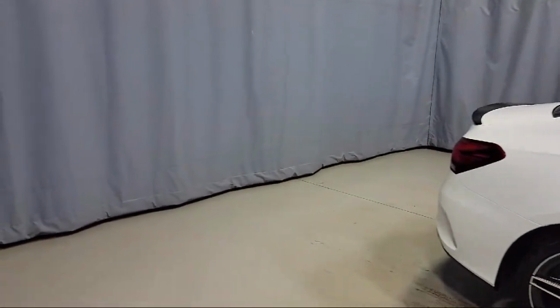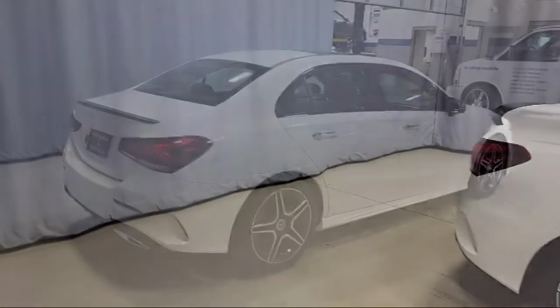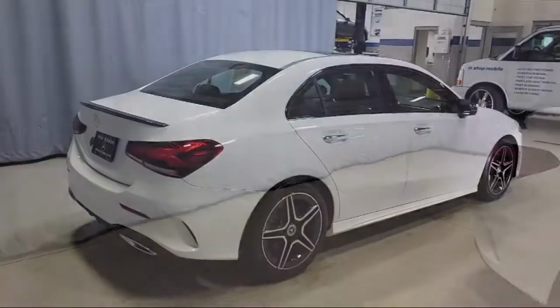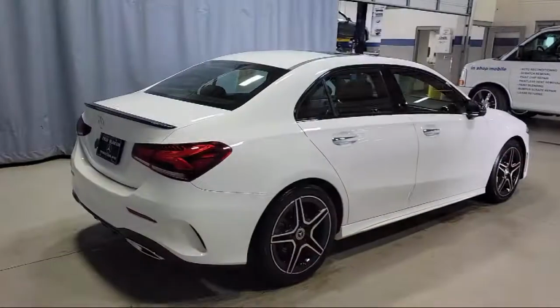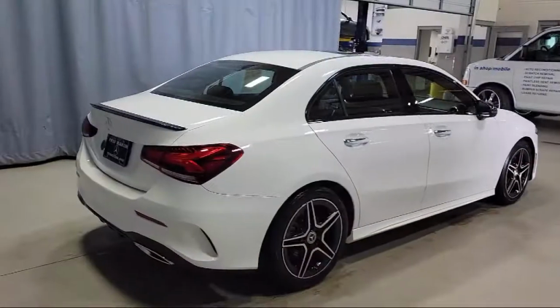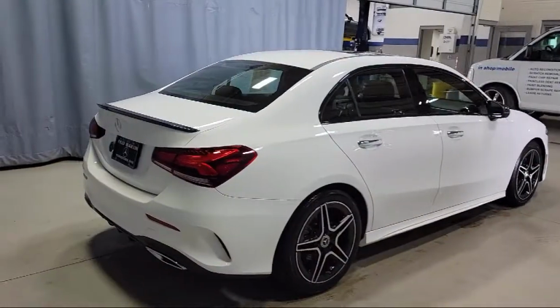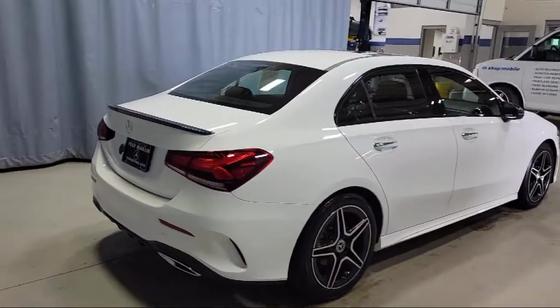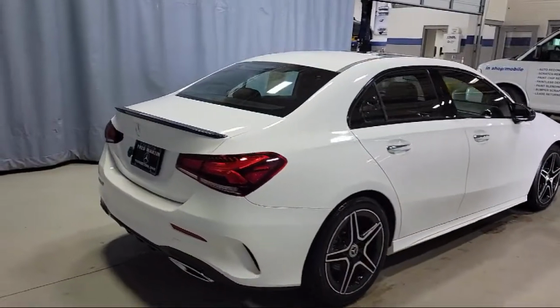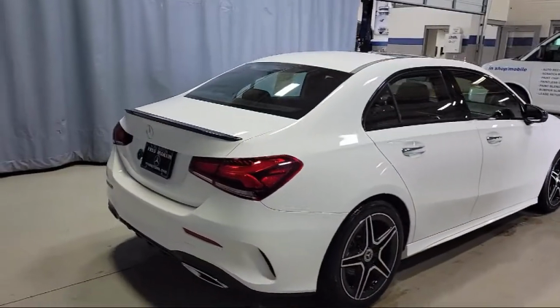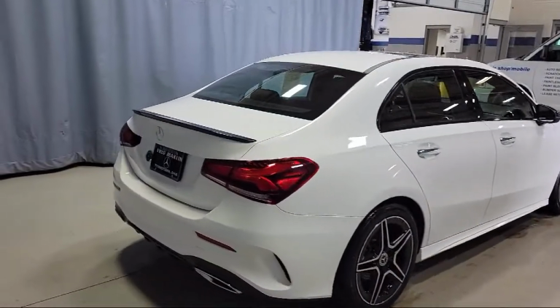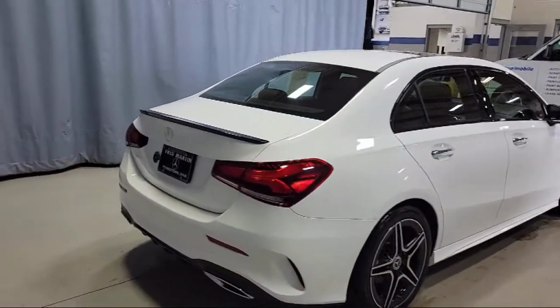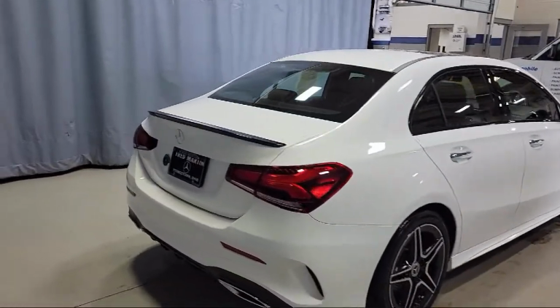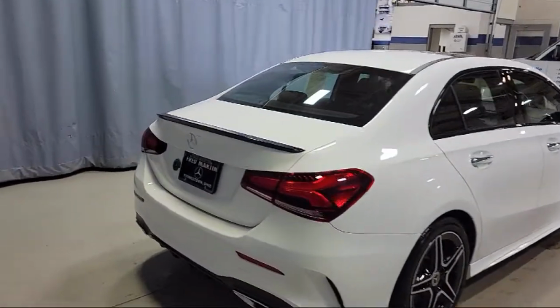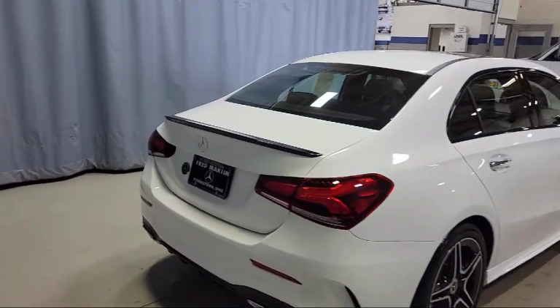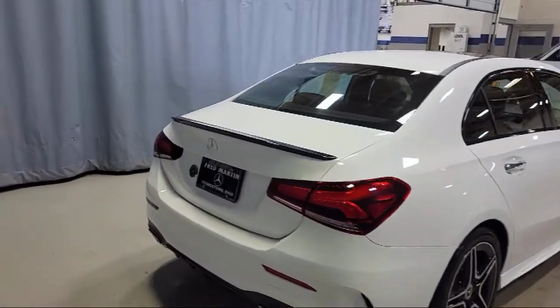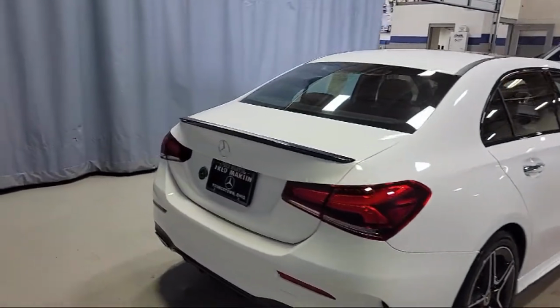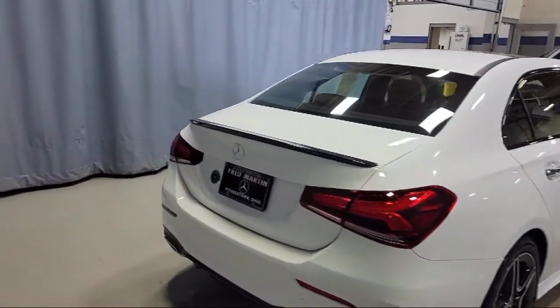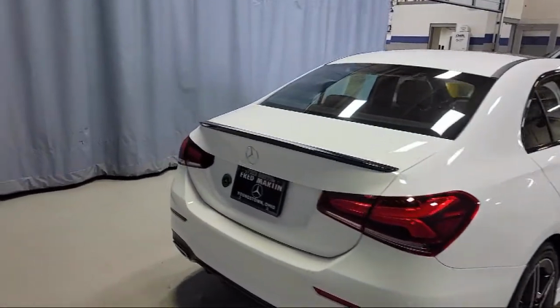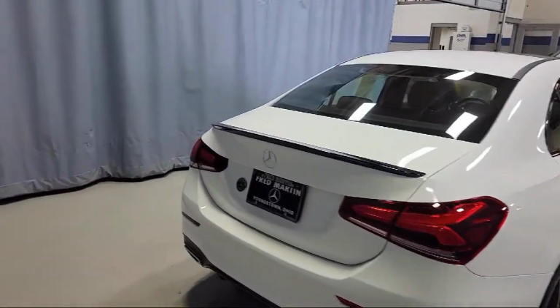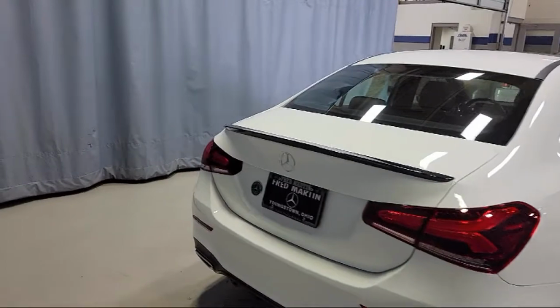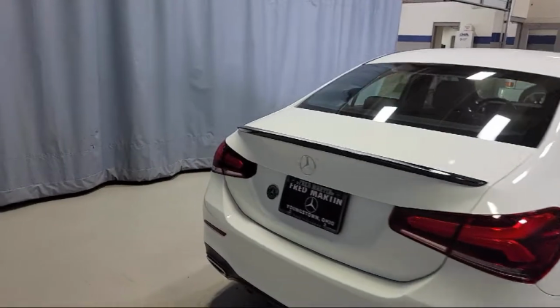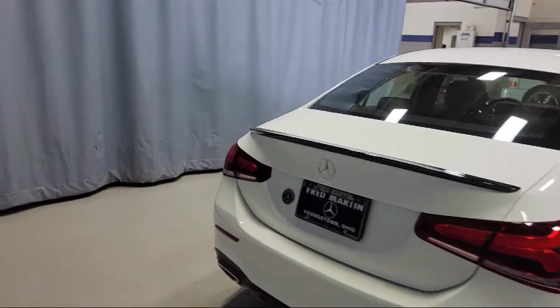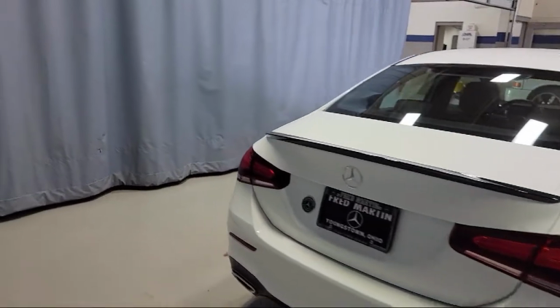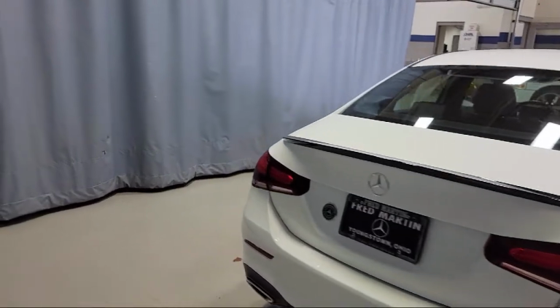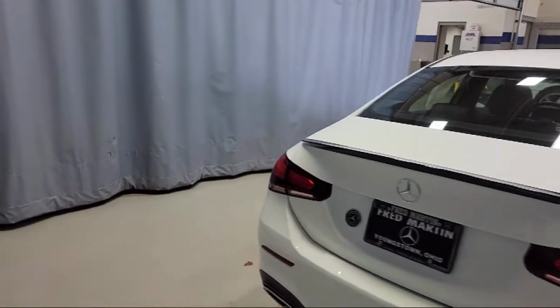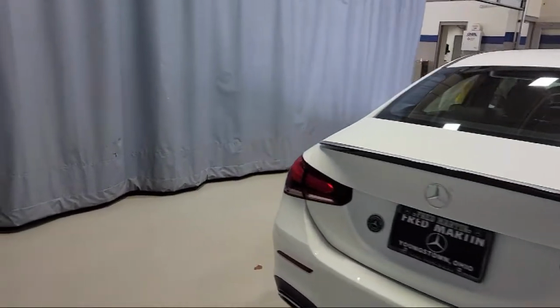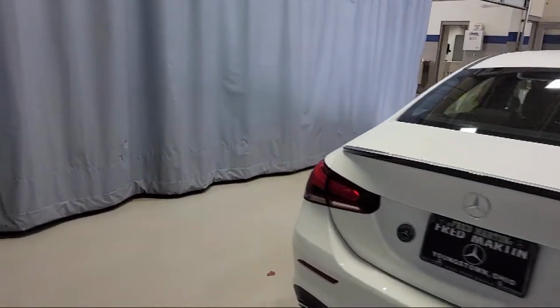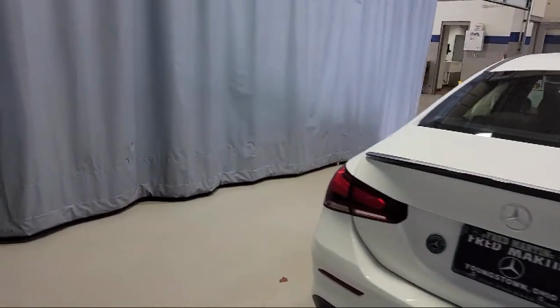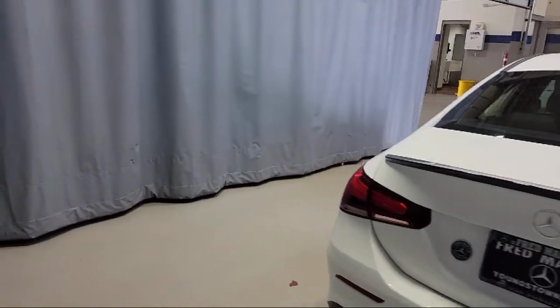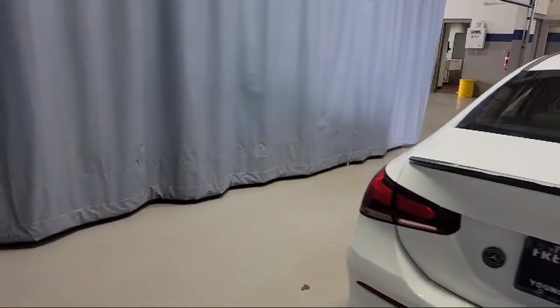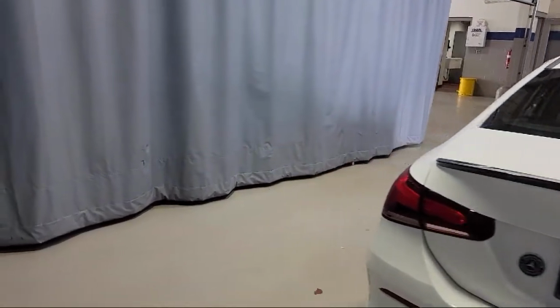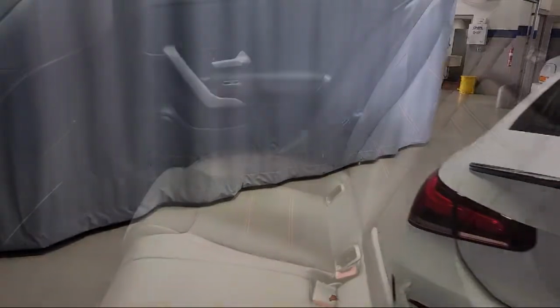Additional features include rain sensitive windshield wipers and alloy wheels. This vehicle has less than 10,000 miles on the odometer.